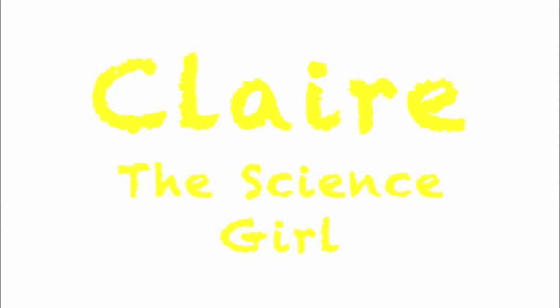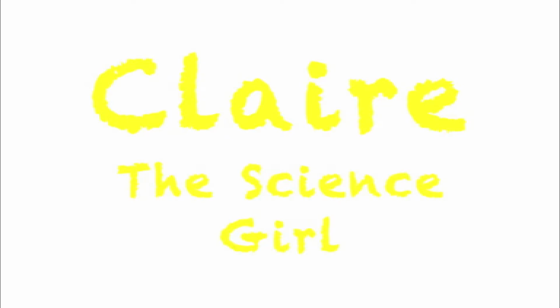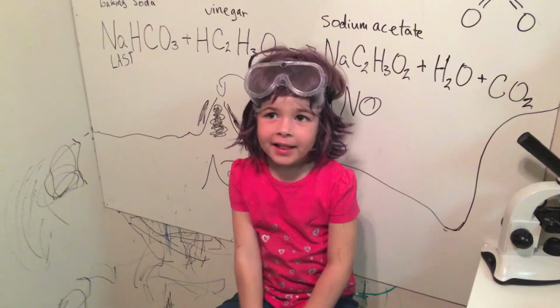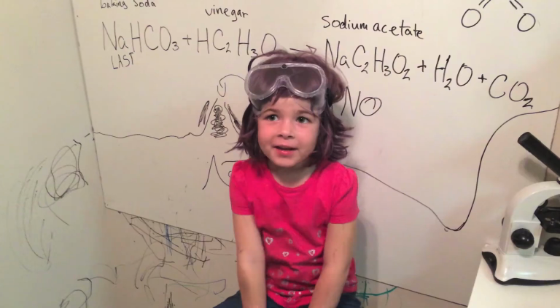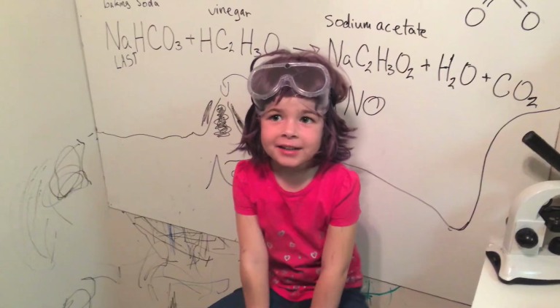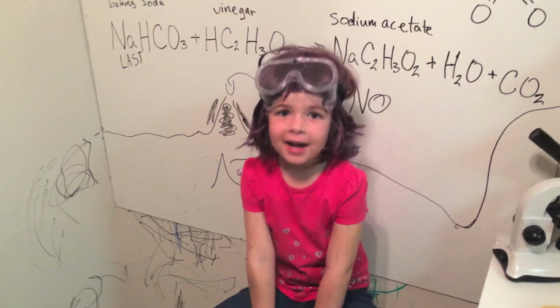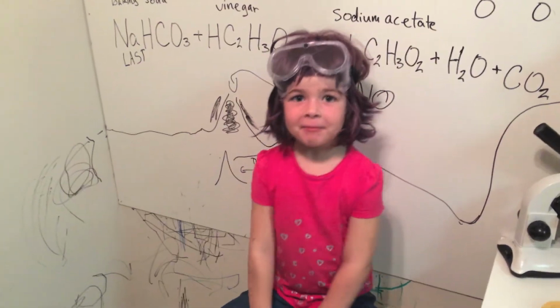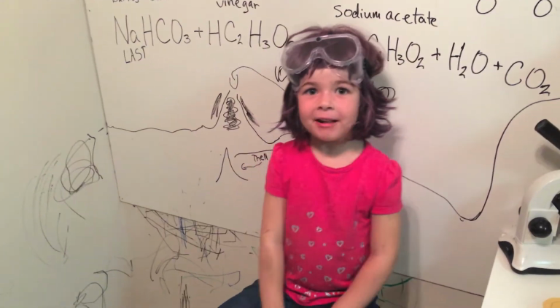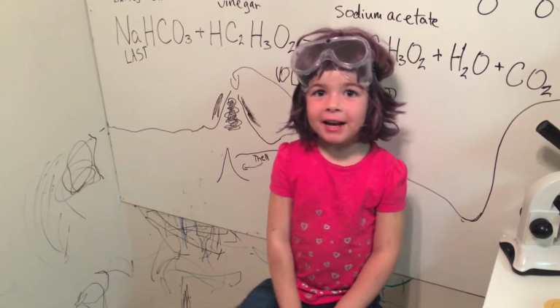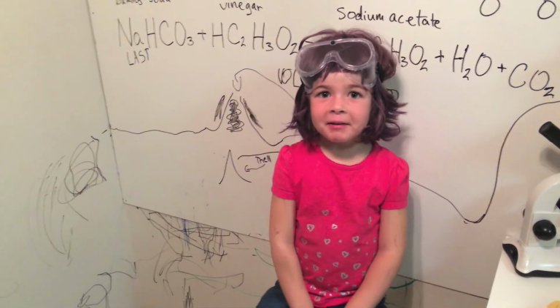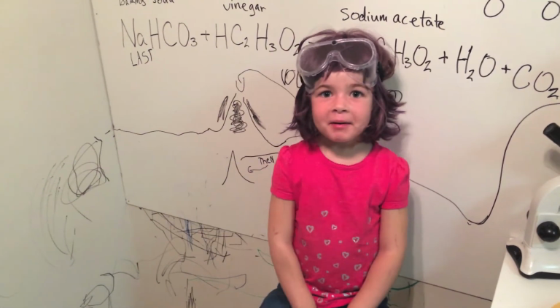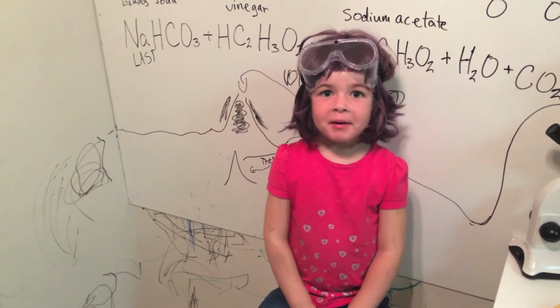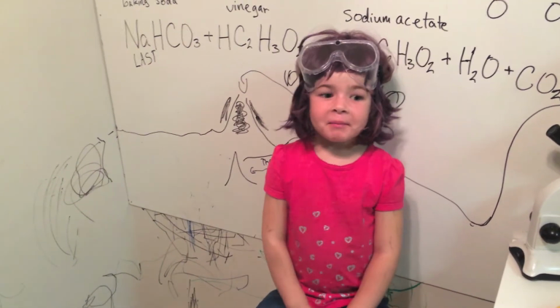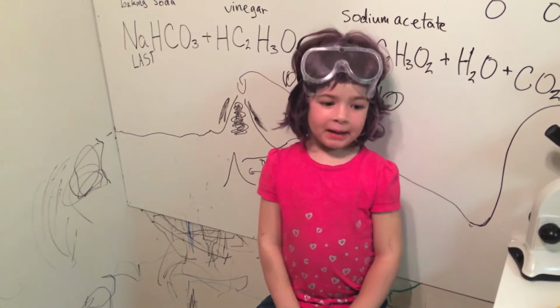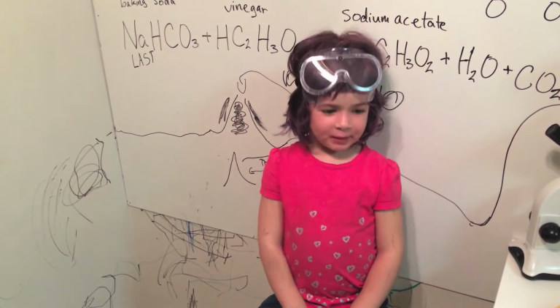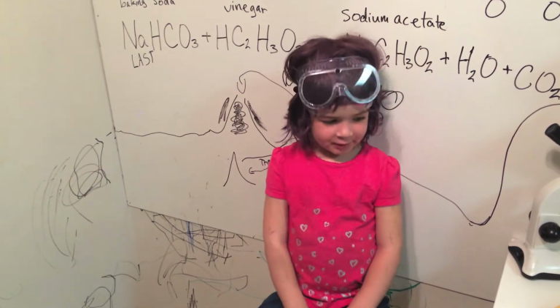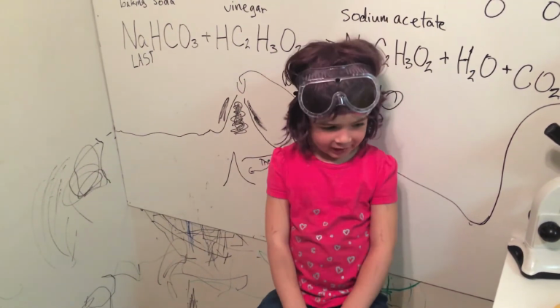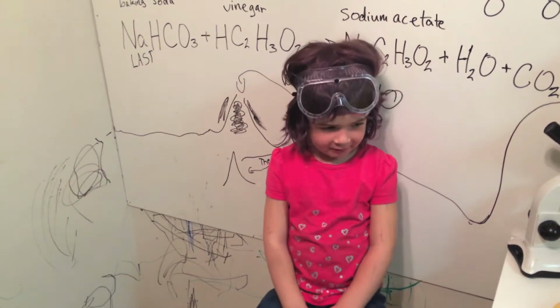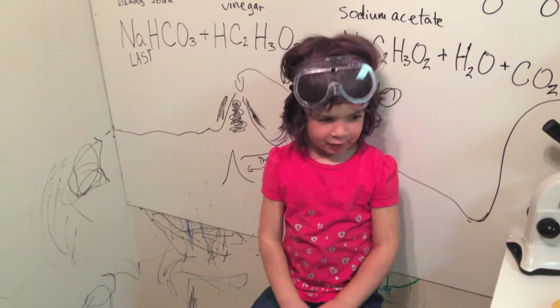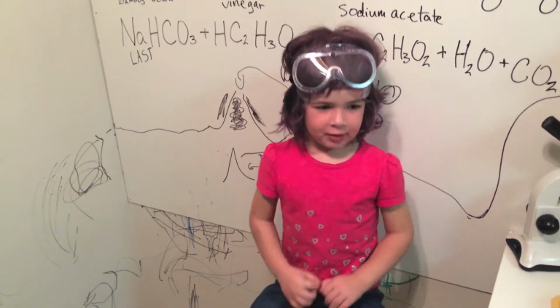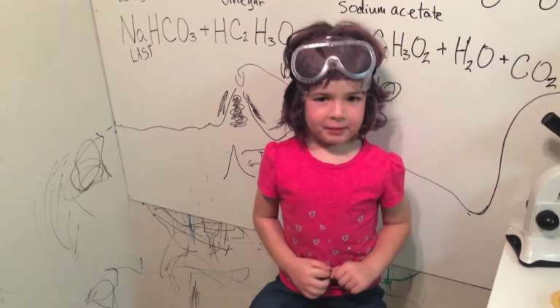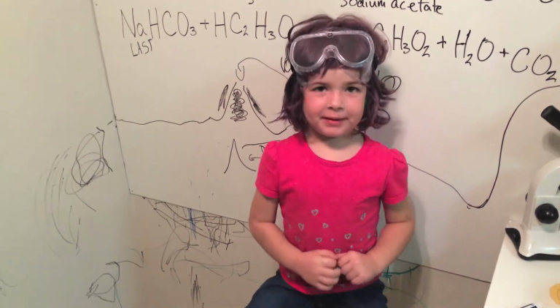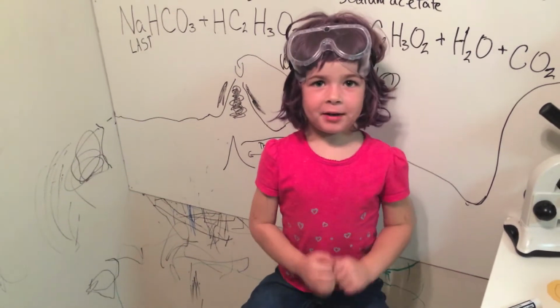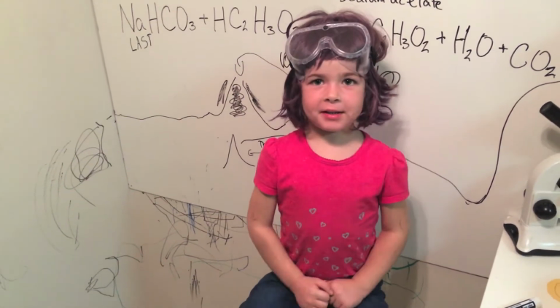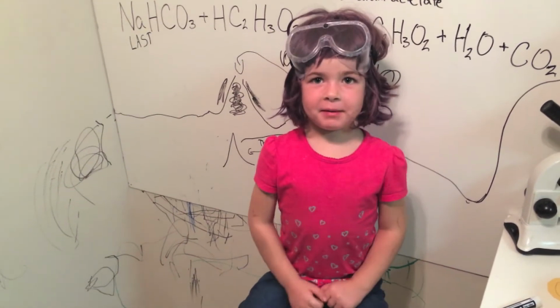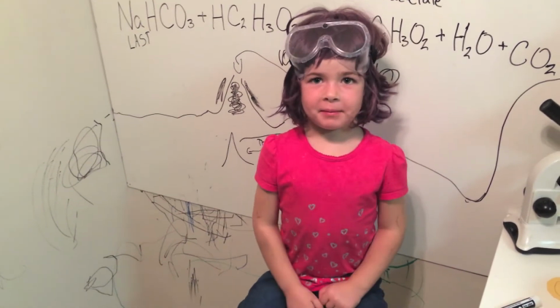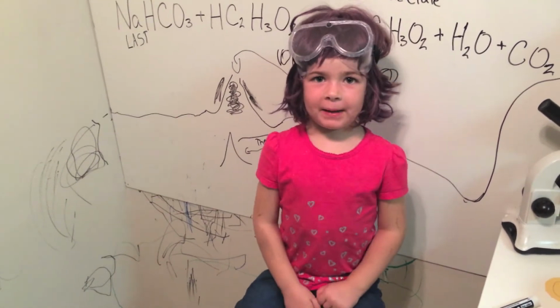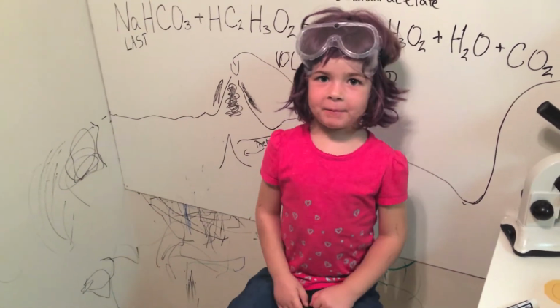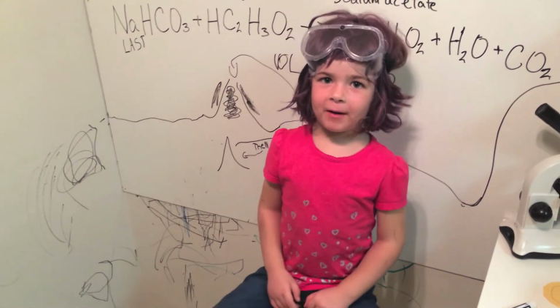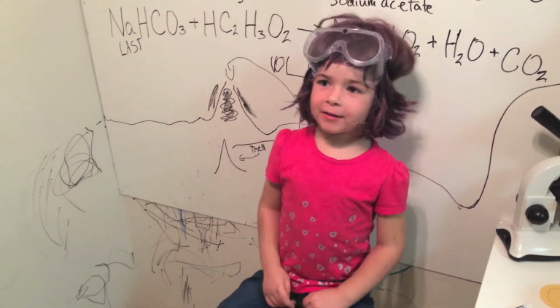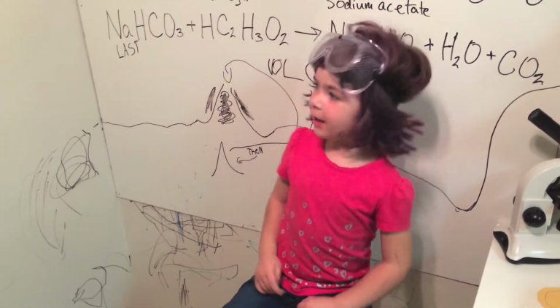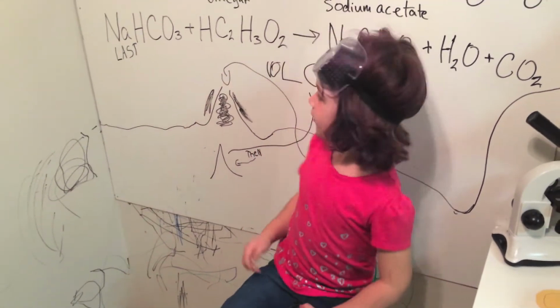Hi there, I'm Claire. Today we're going to be talking about volcanoes.